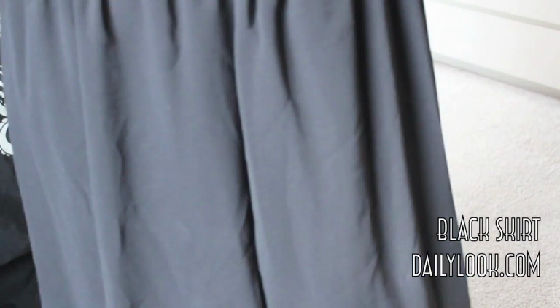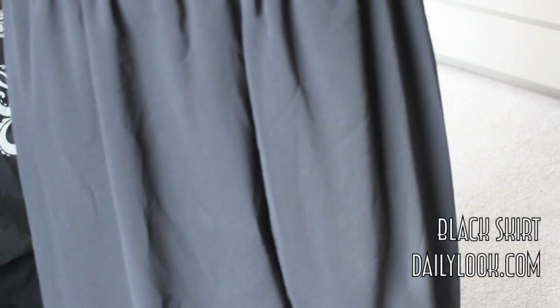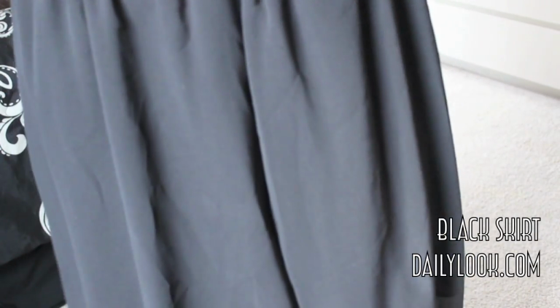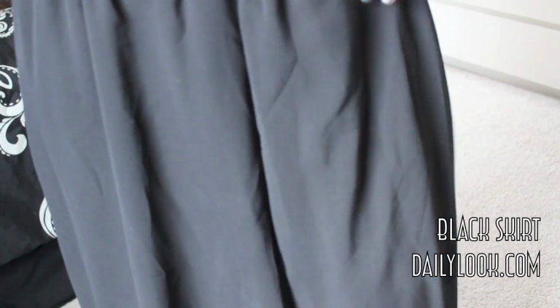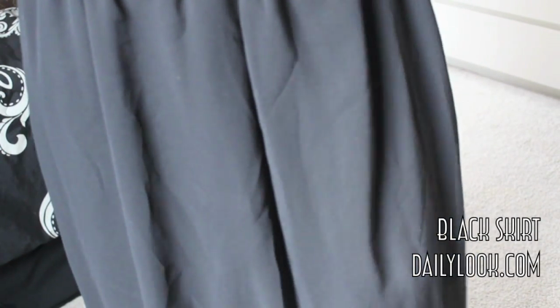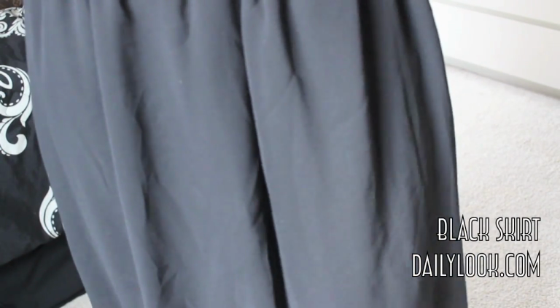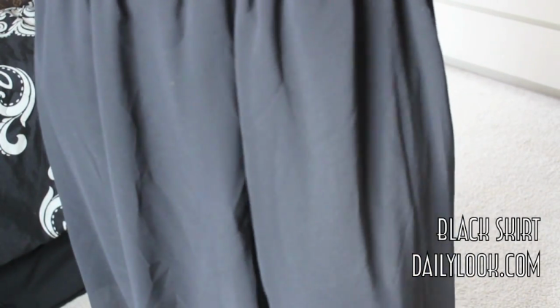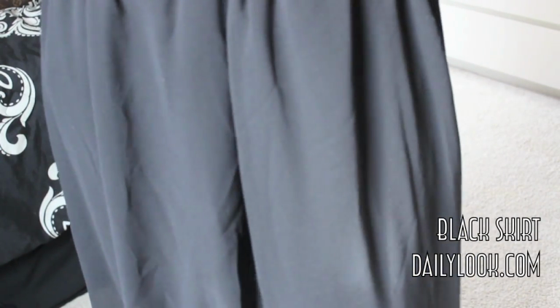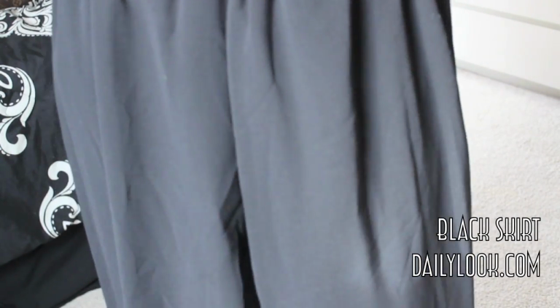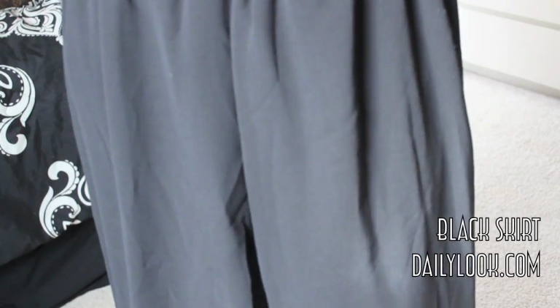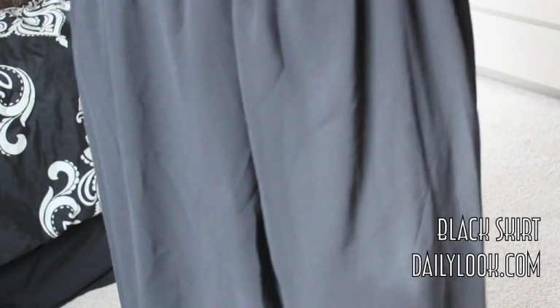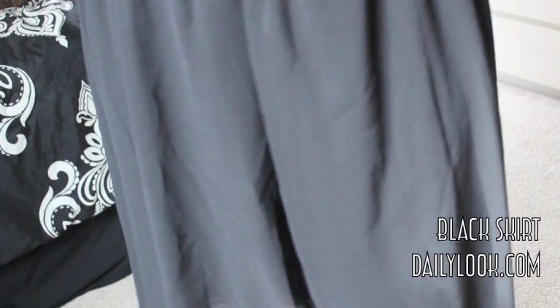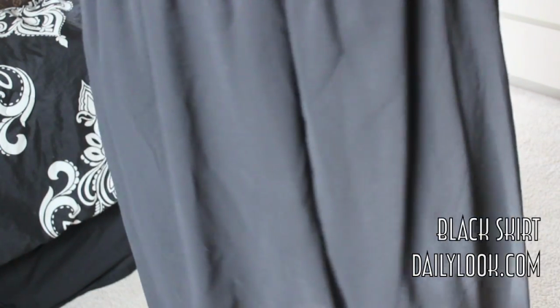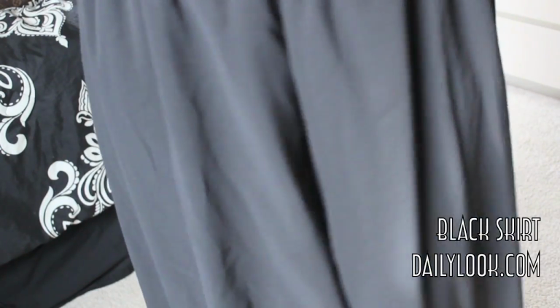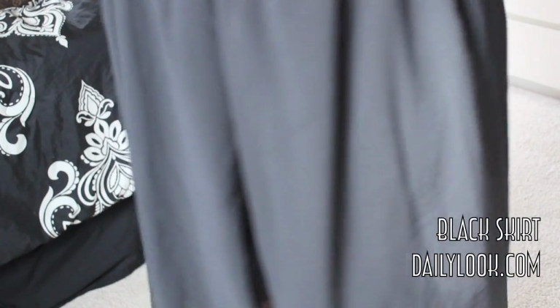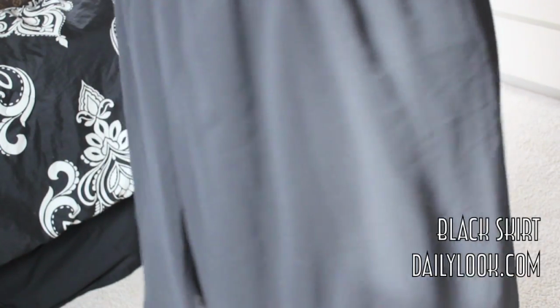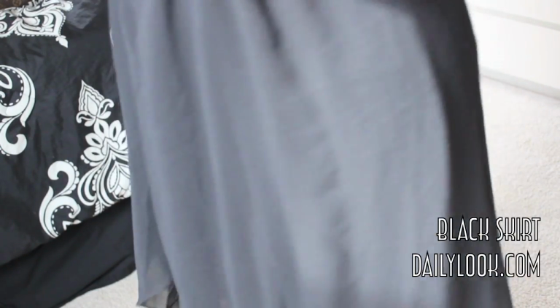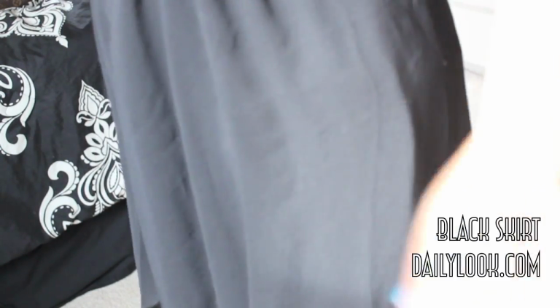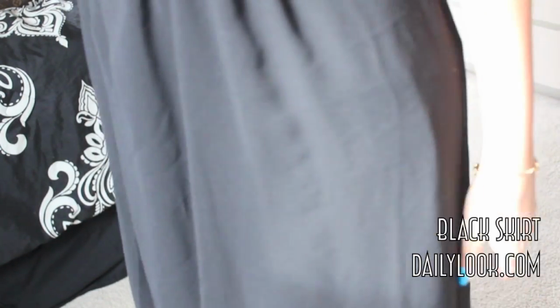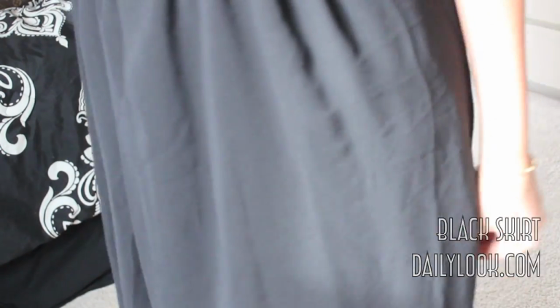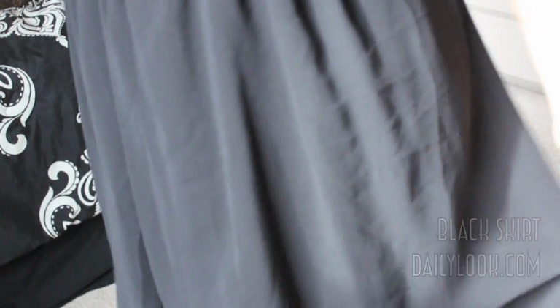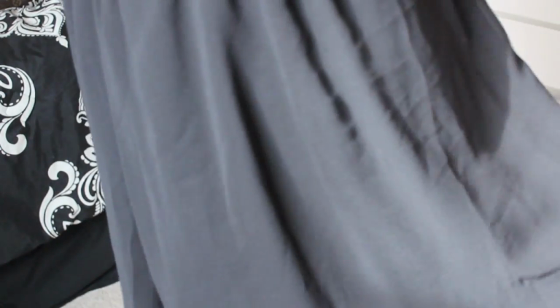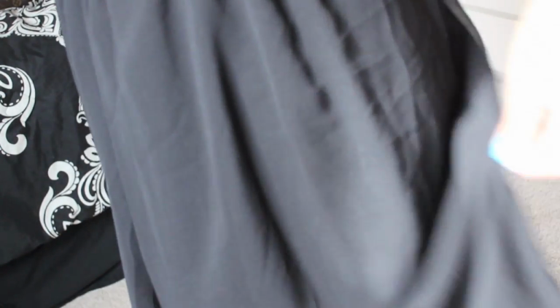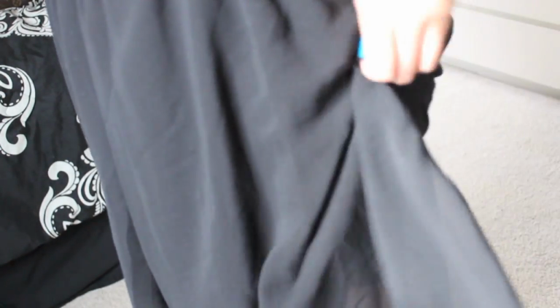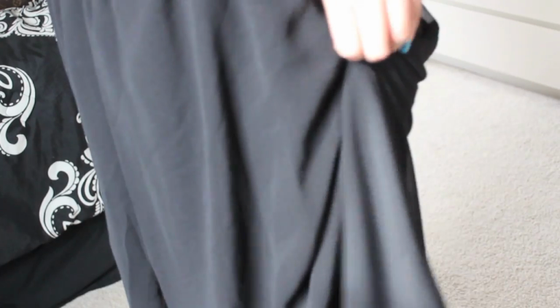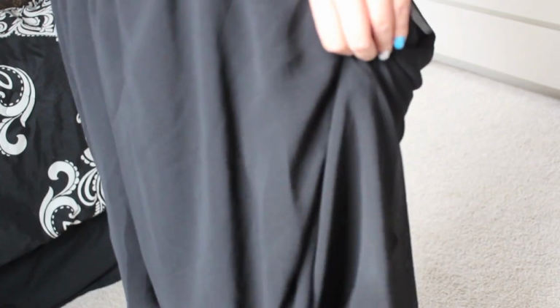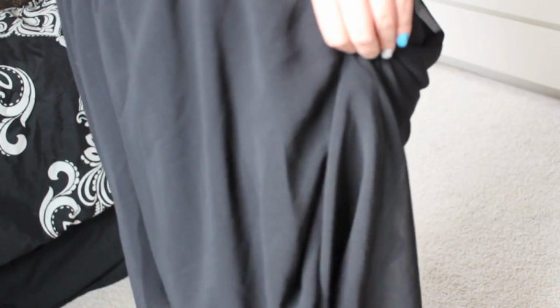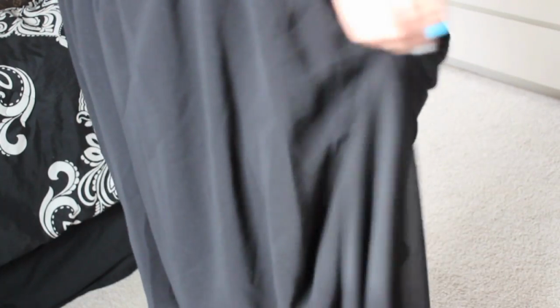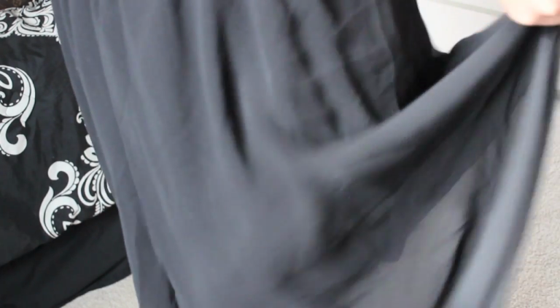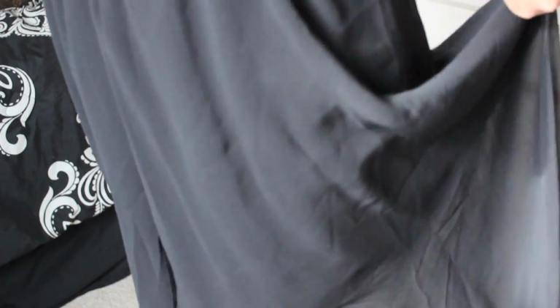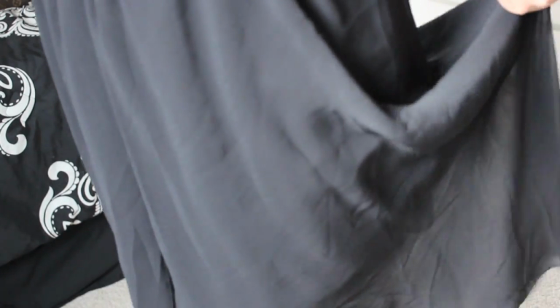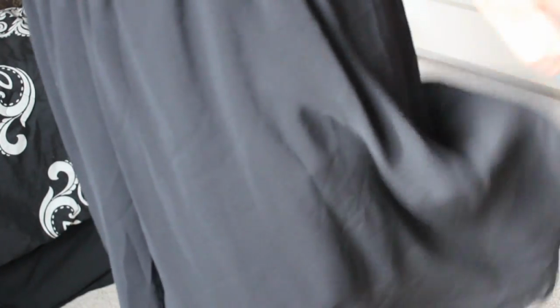She's wearing a black dress, but I don't have one and I can't find my maxi dress, so I'm just going to be wearing this black skirt from dailylook.com.